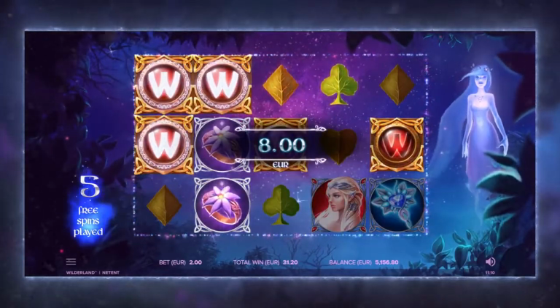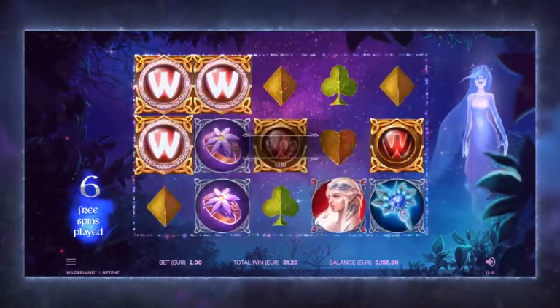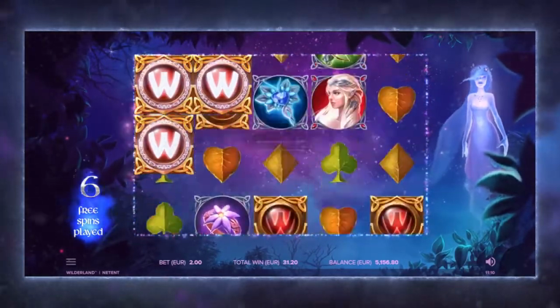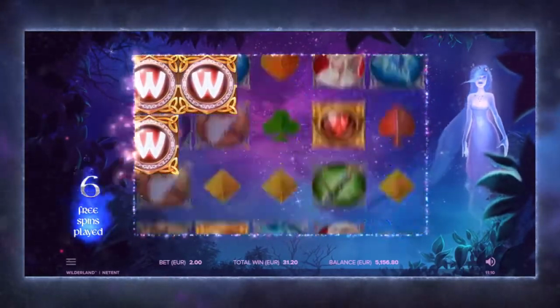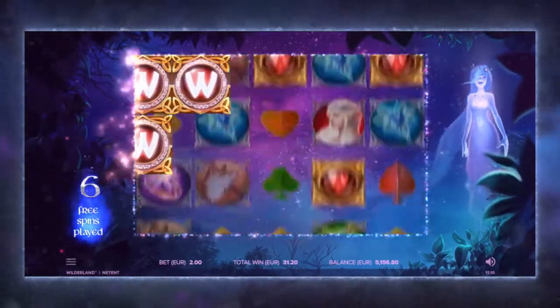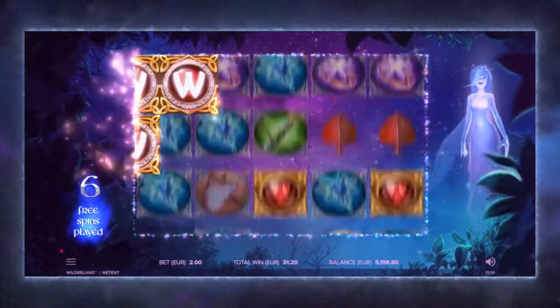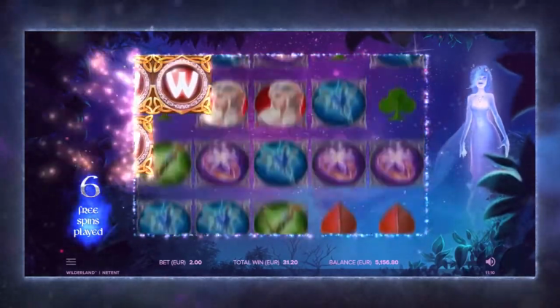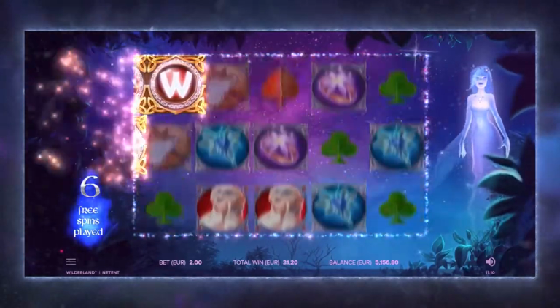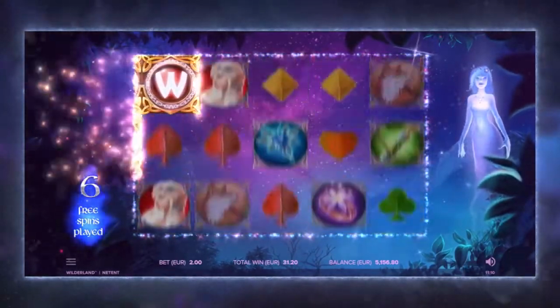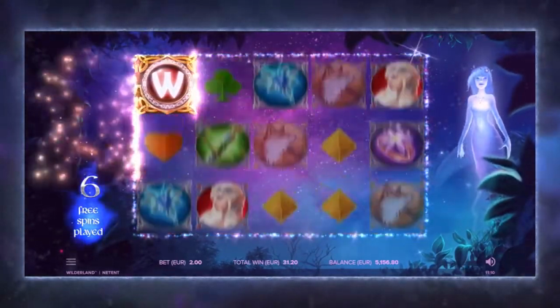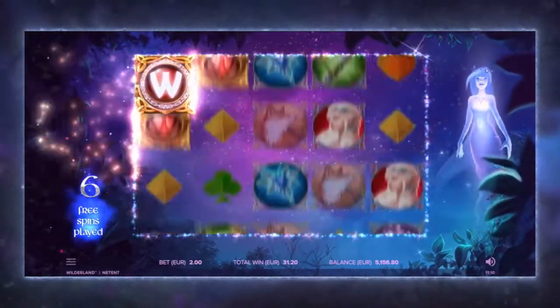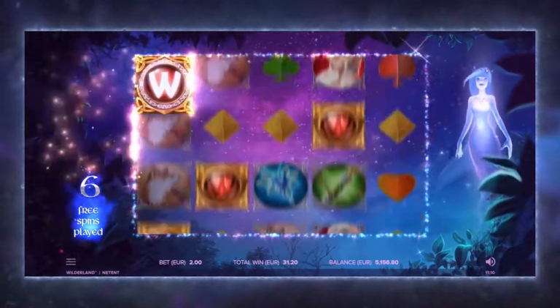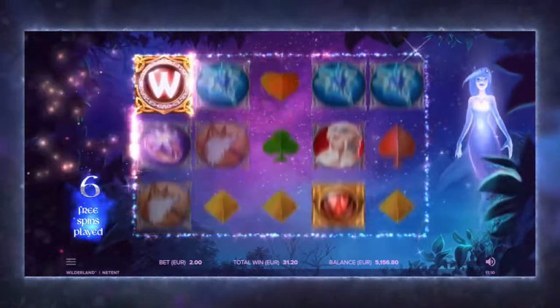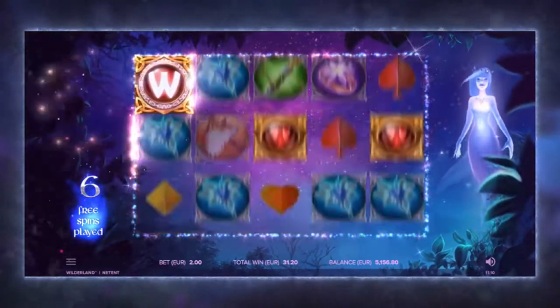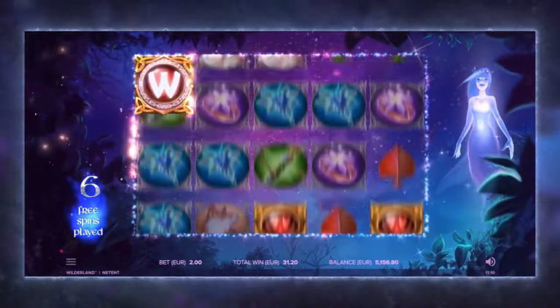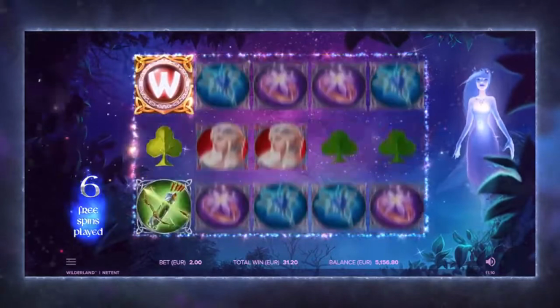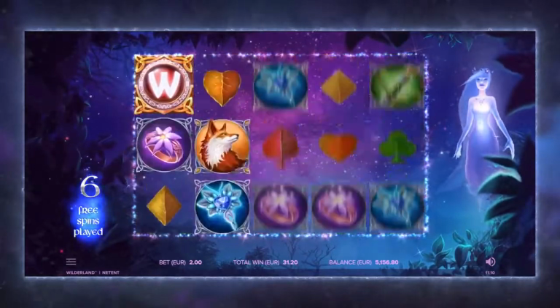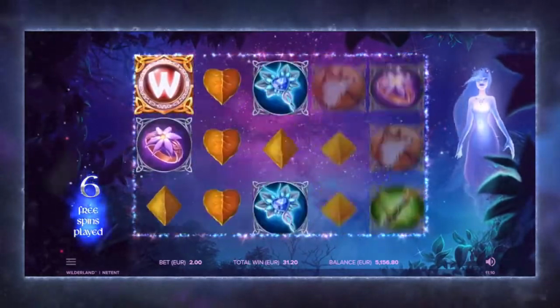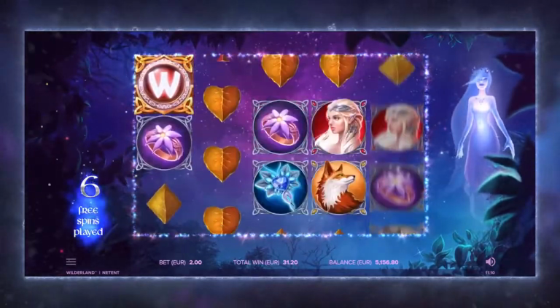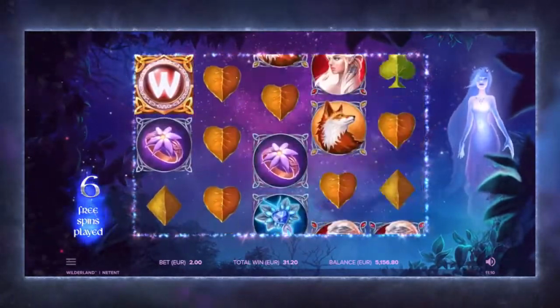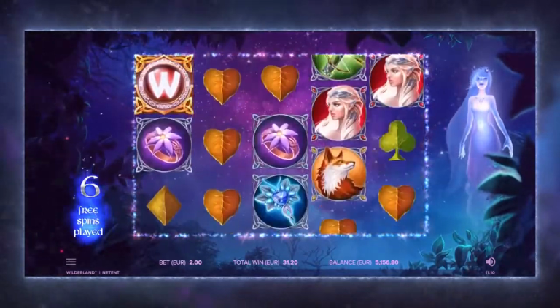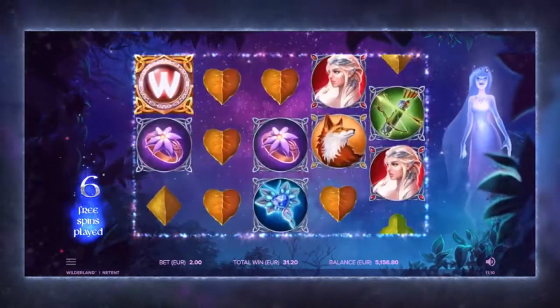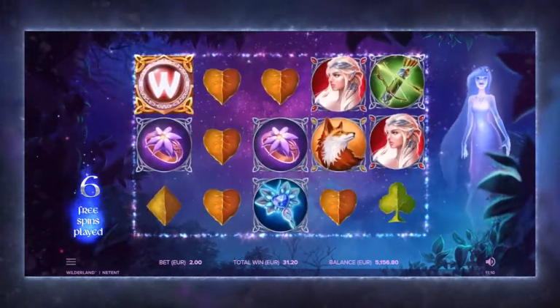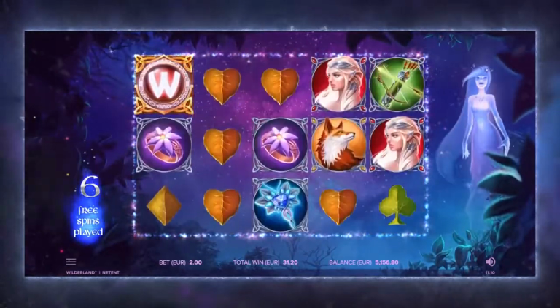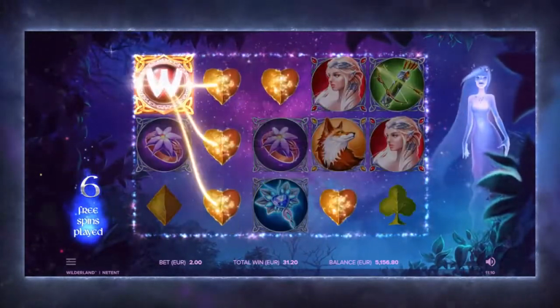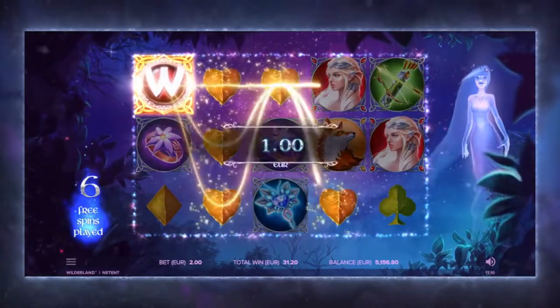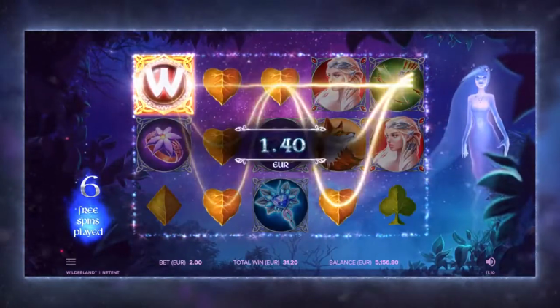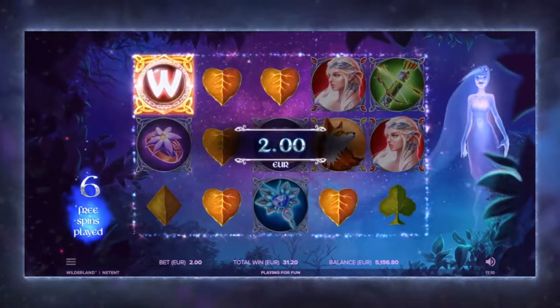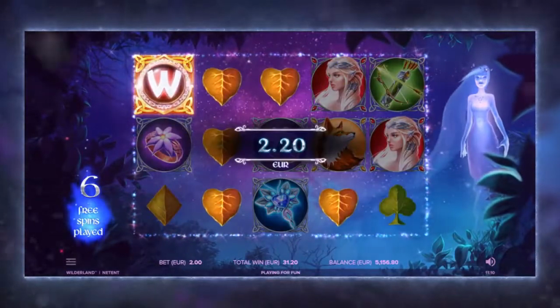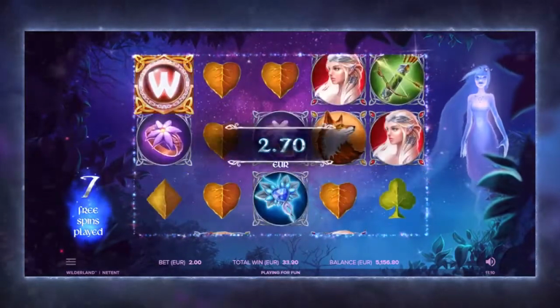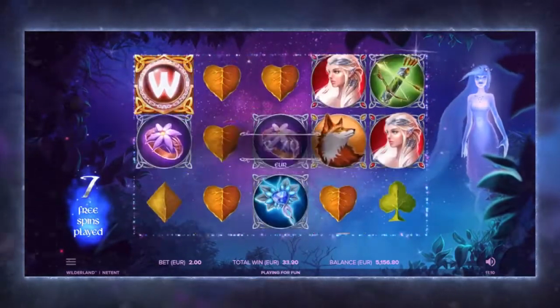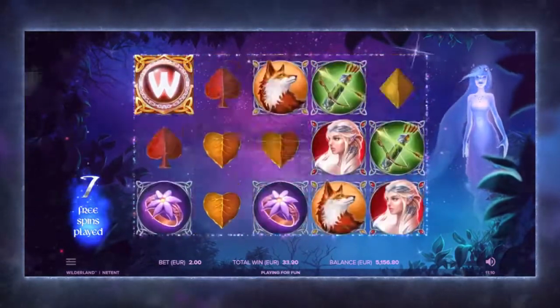In Free Spins, any disappeared Walking Wild can reappear through the Magic Wand feature.